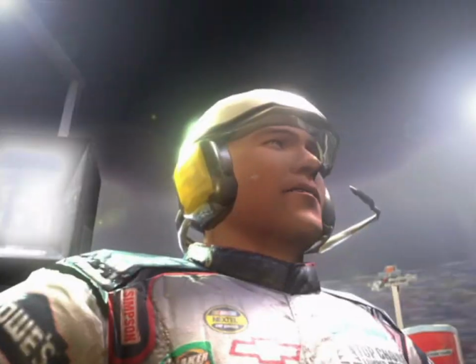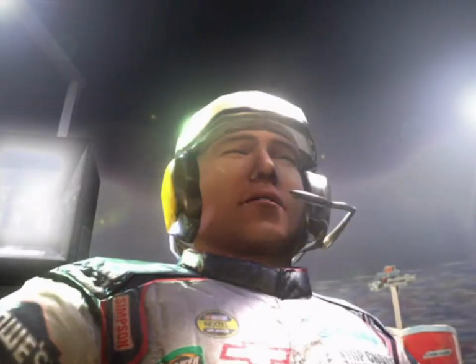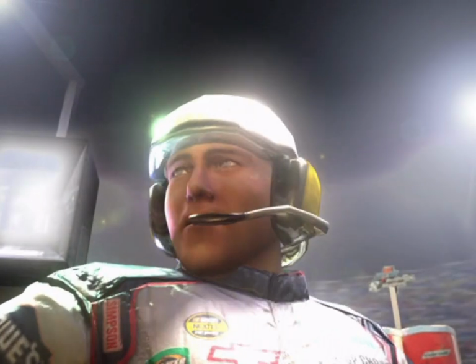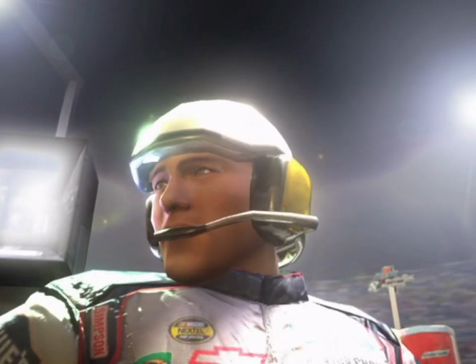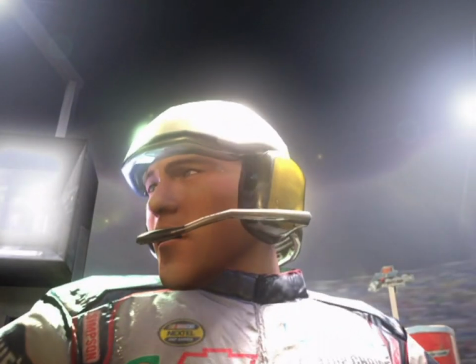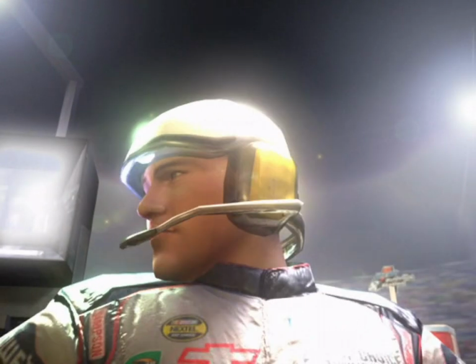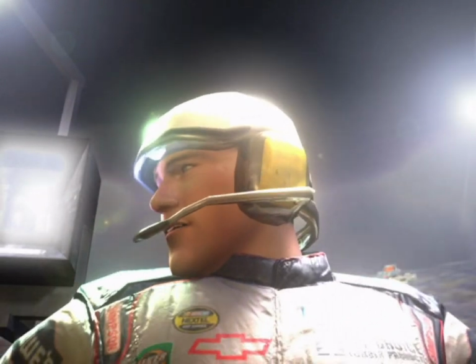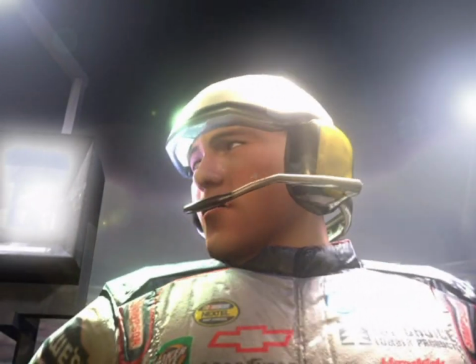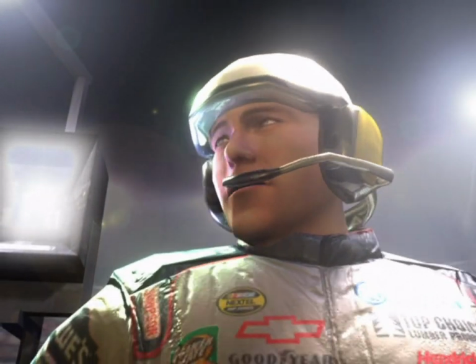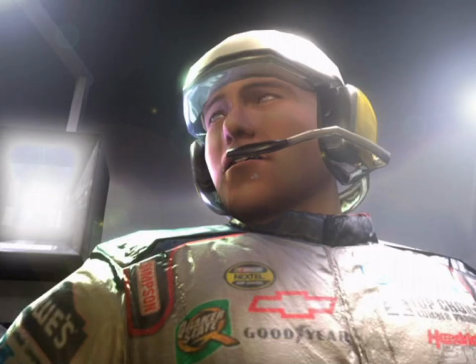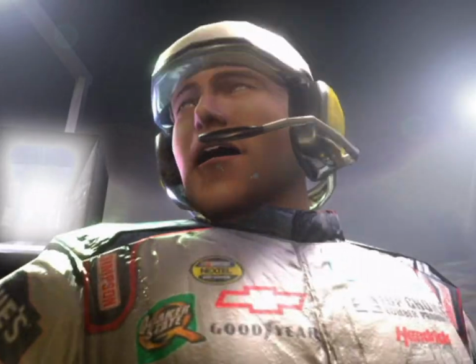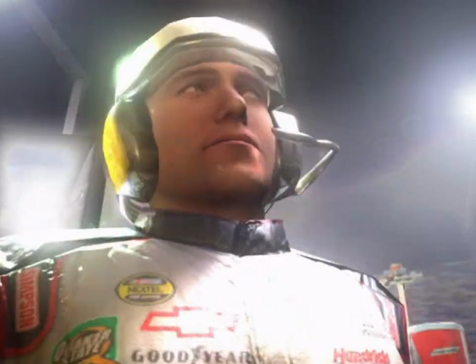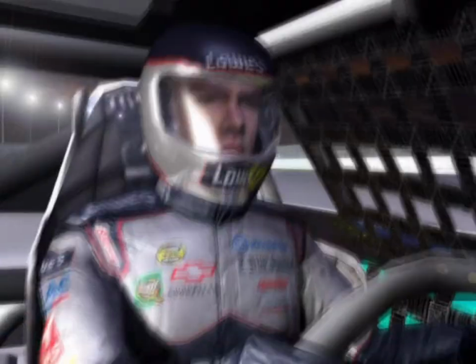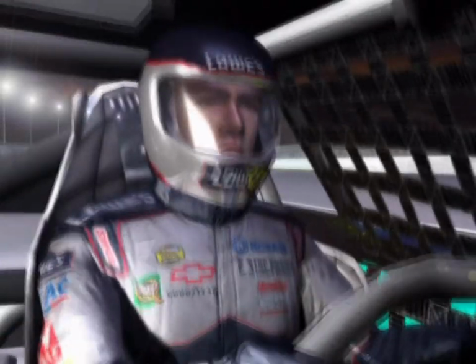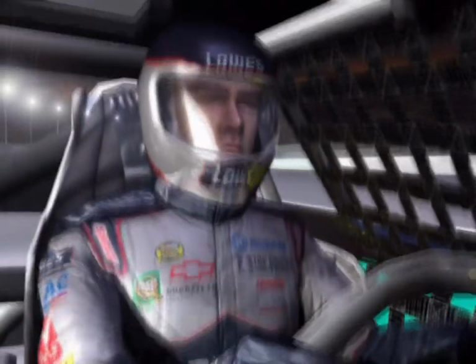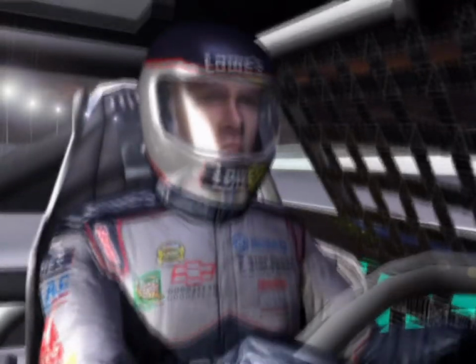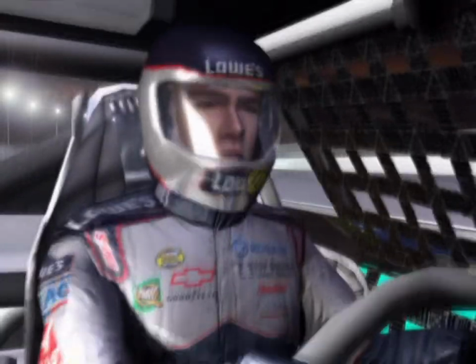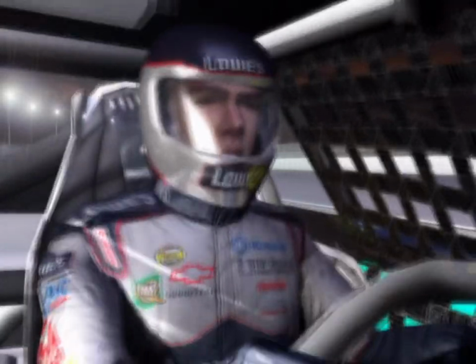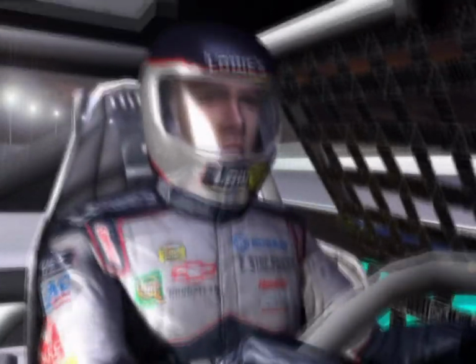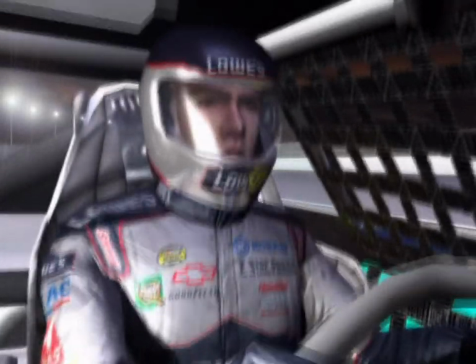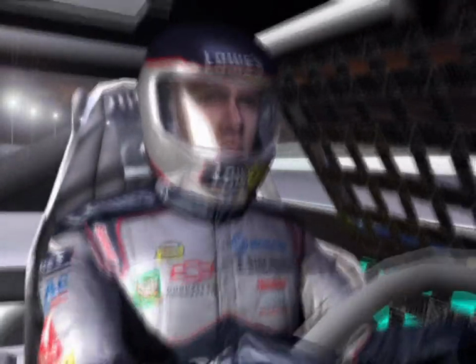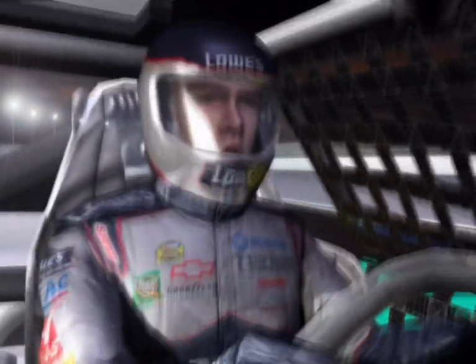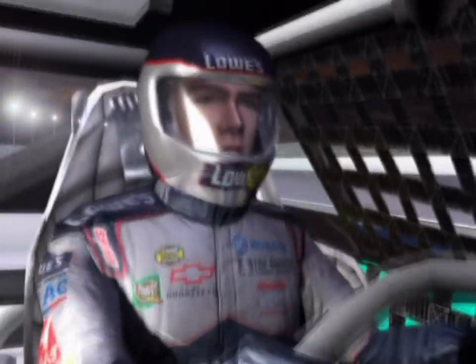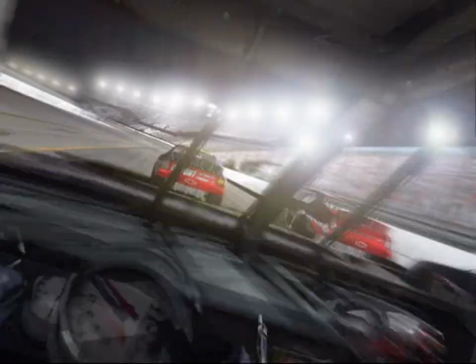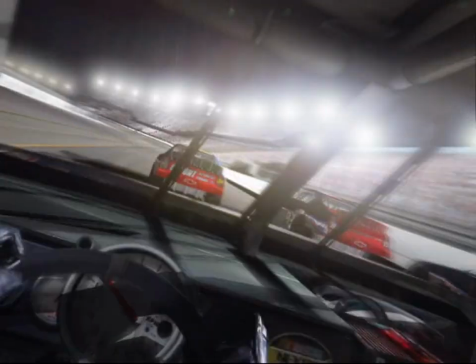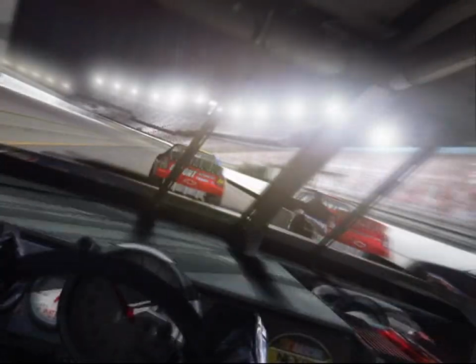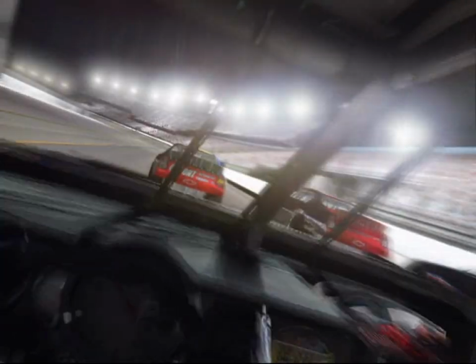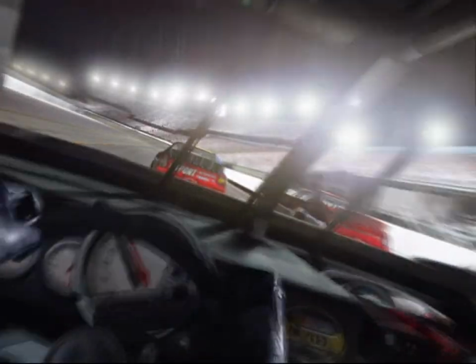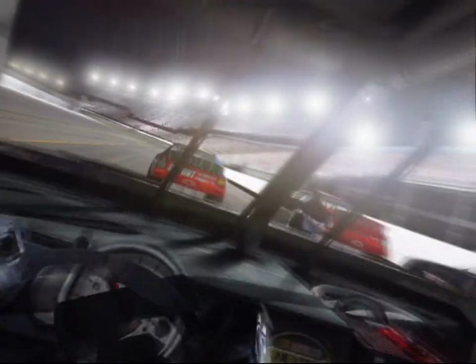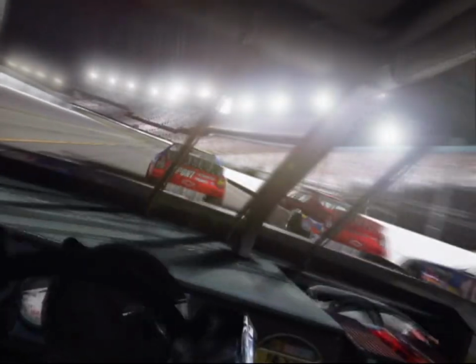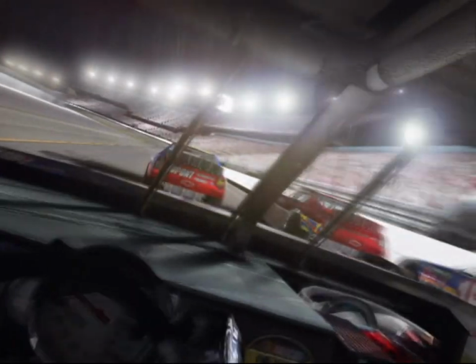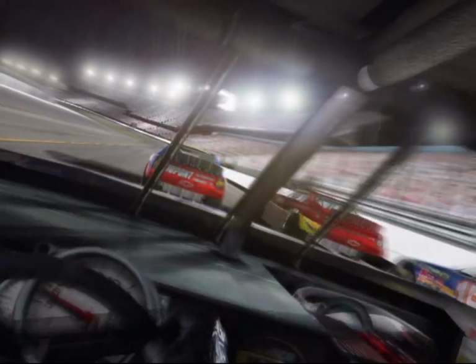Let's work with Gordon to get by those DEI cars. All right, I'm going to give Jeff a little pump and push him to the front.